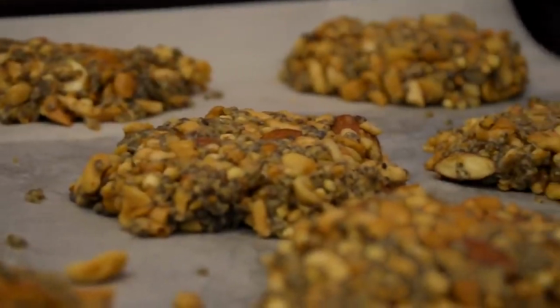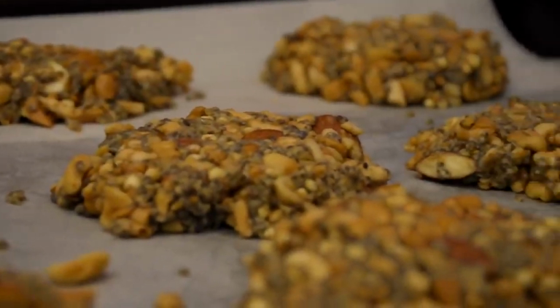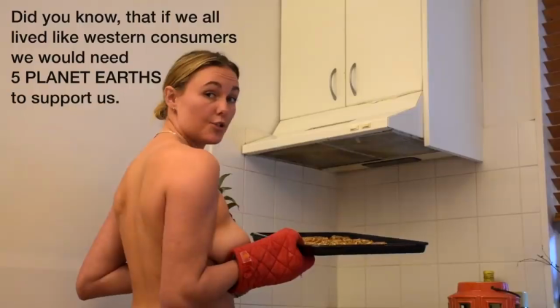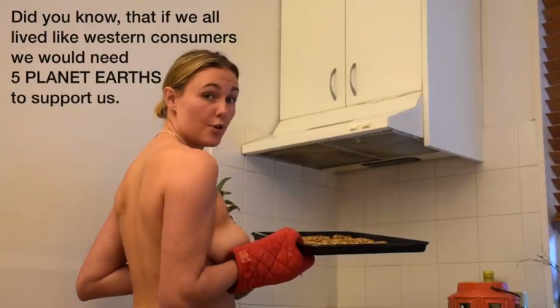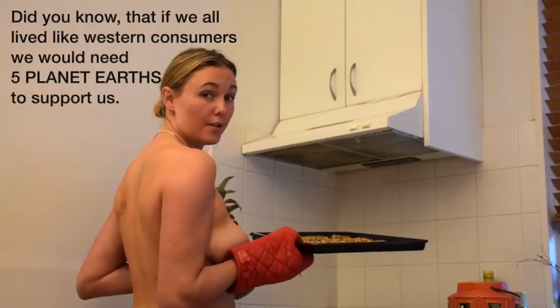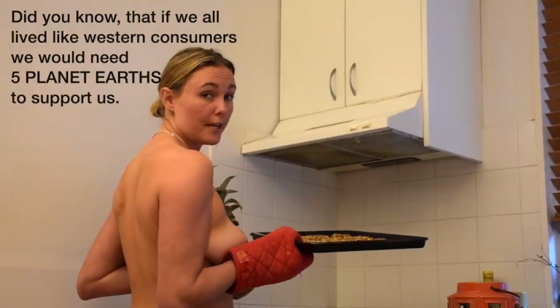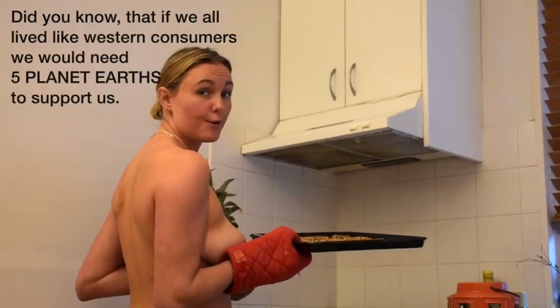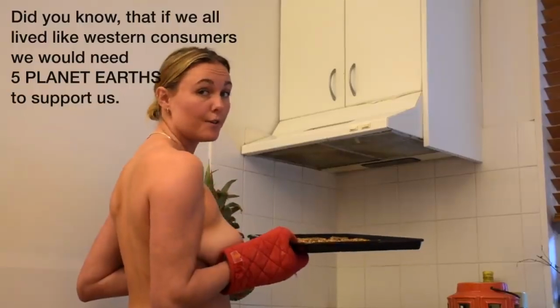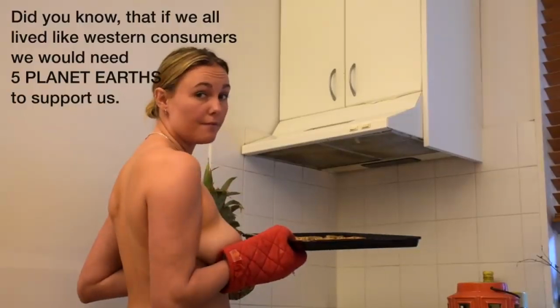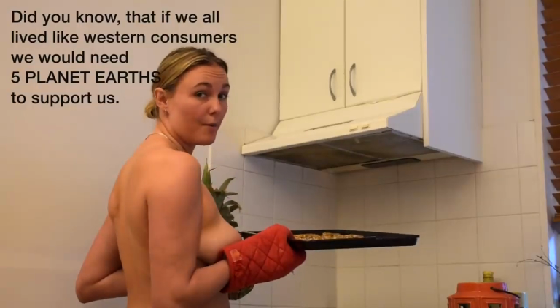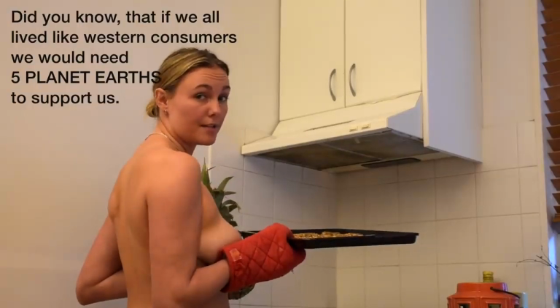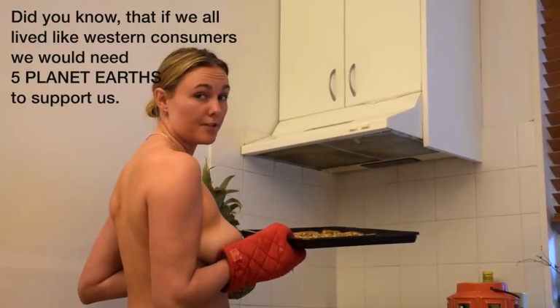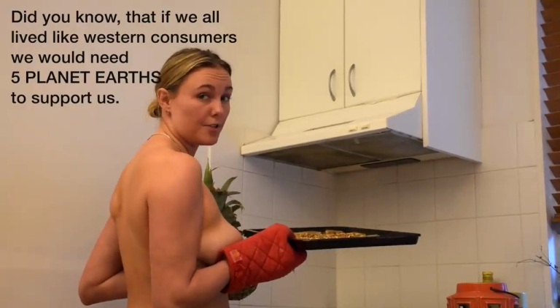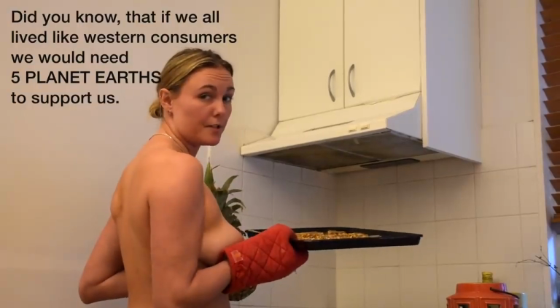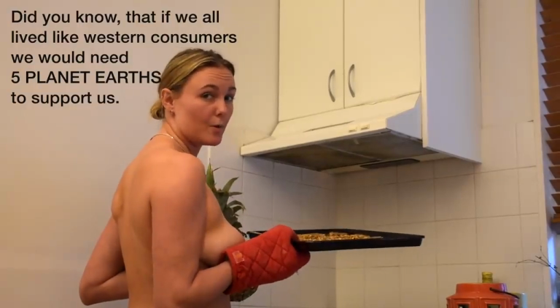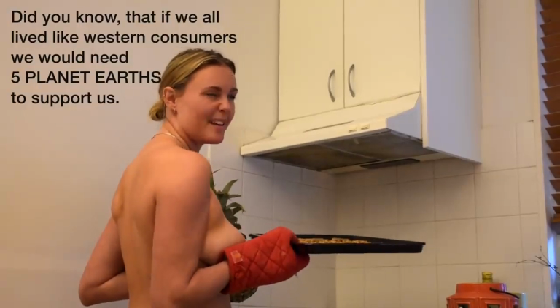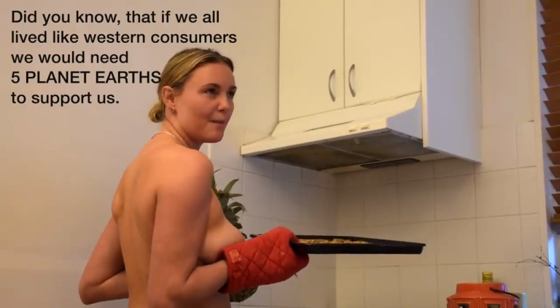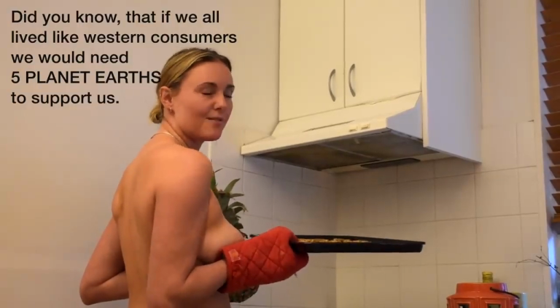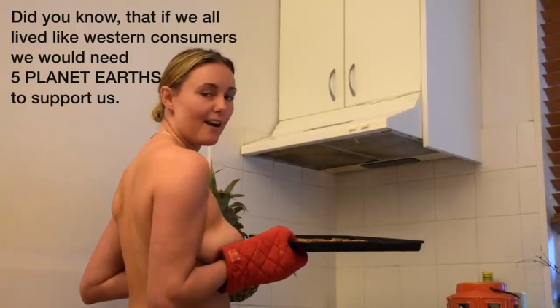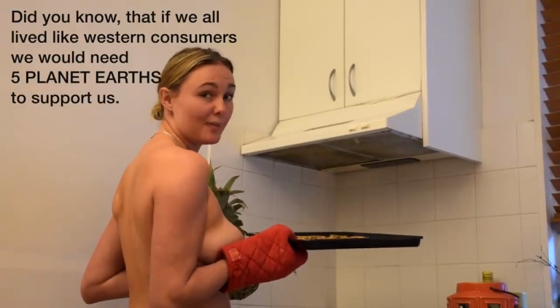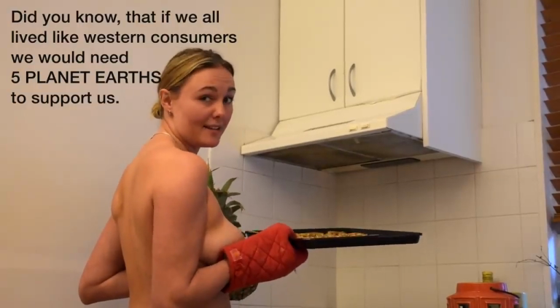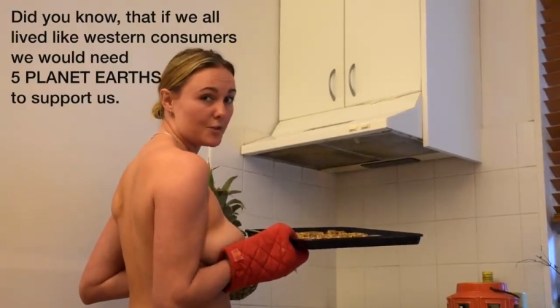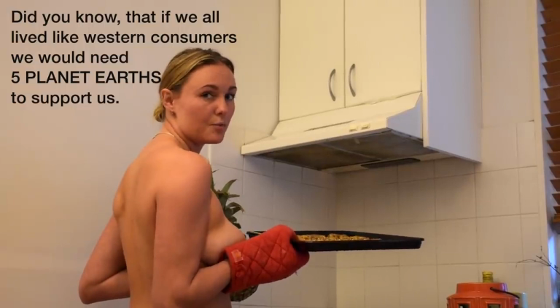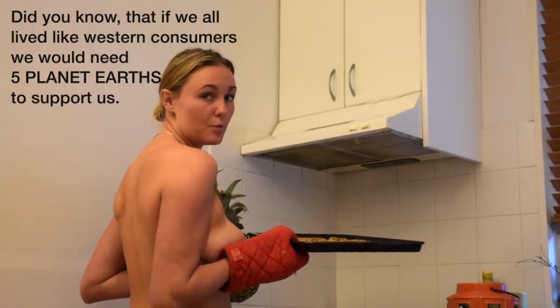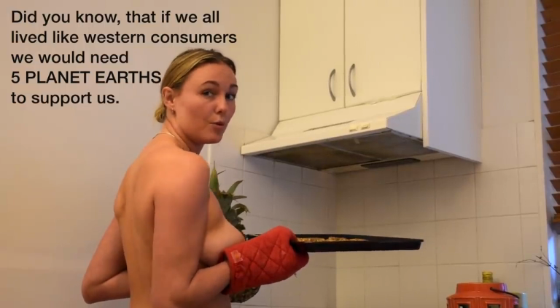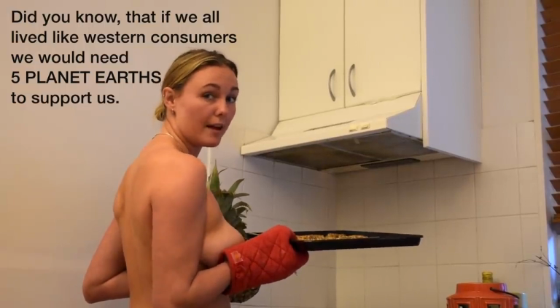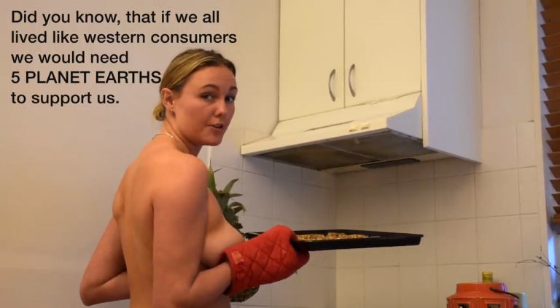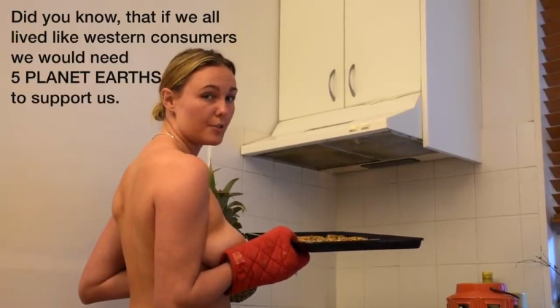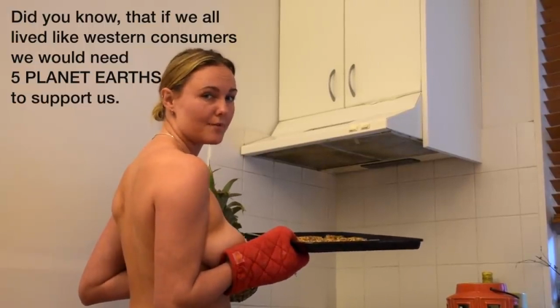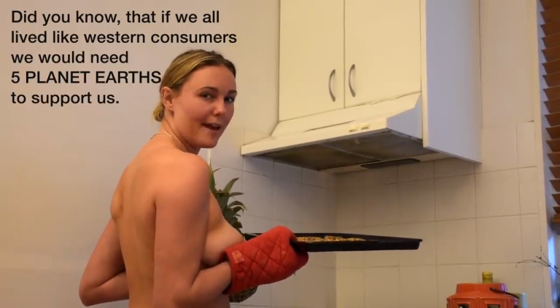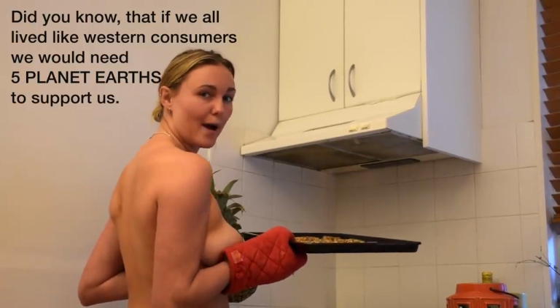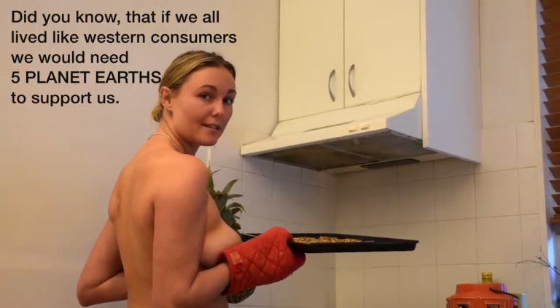You know that if we all lived like Western consumers, we would need up to five planets to absorb all that consumerism and waste.